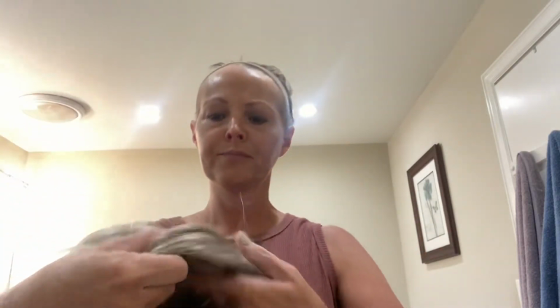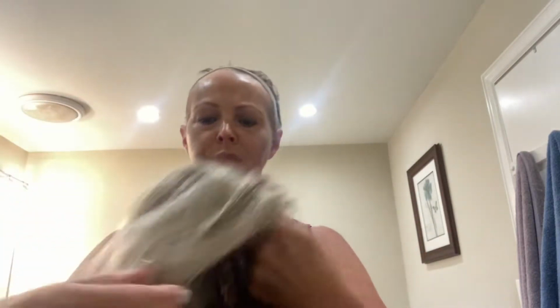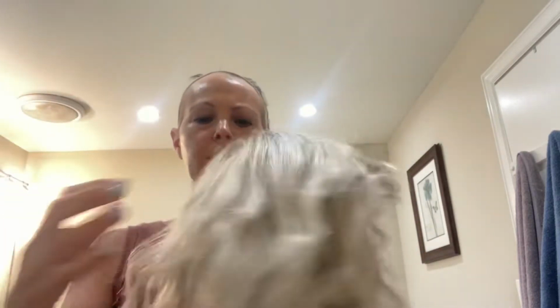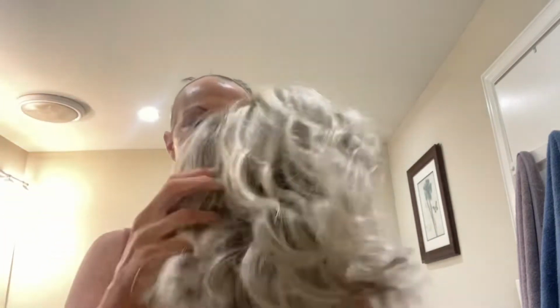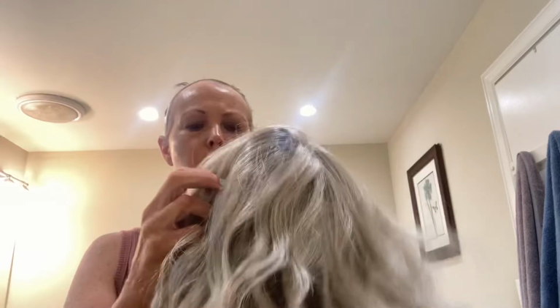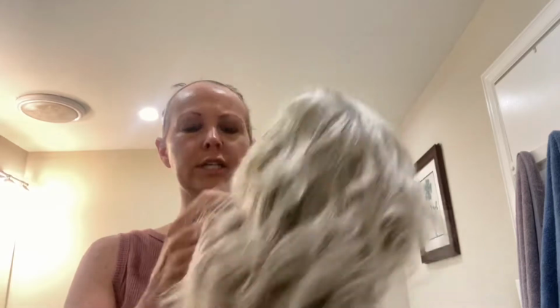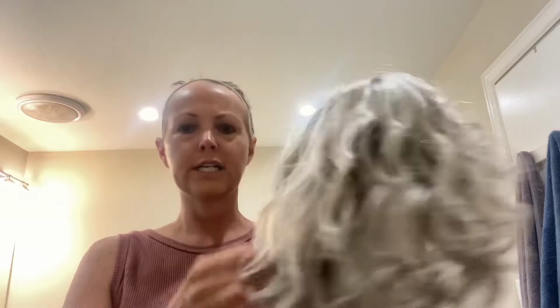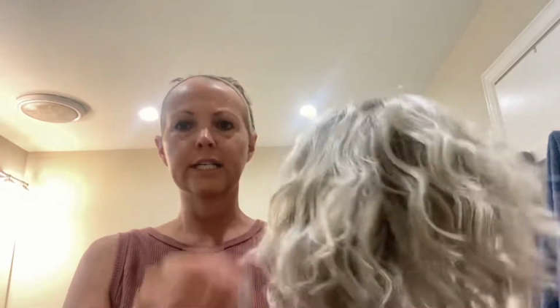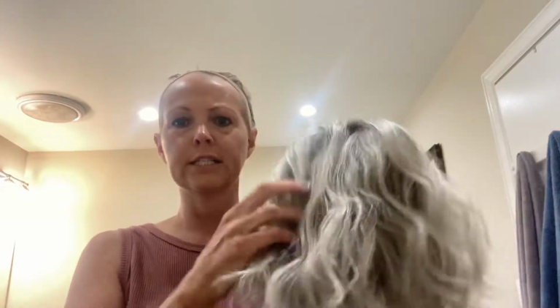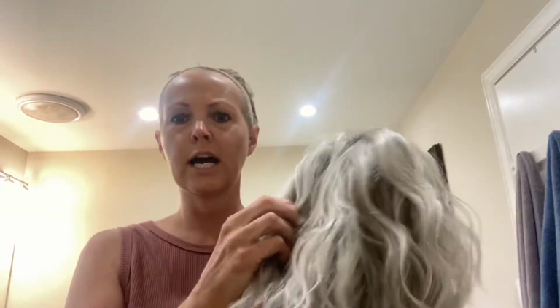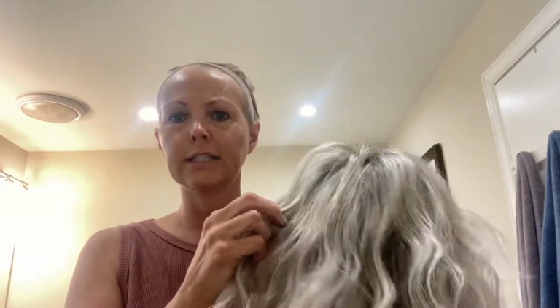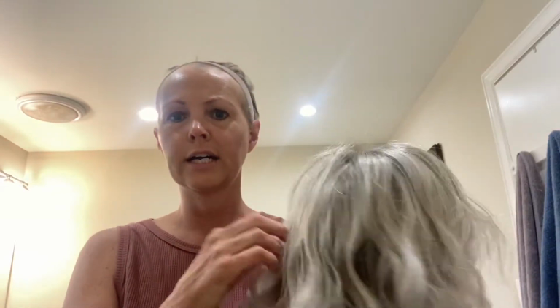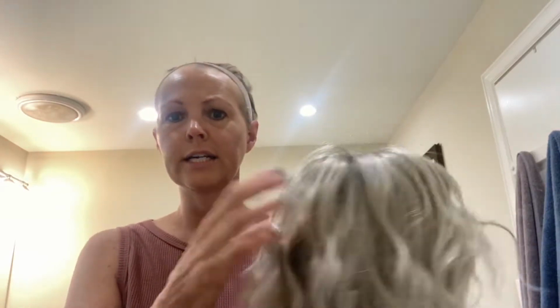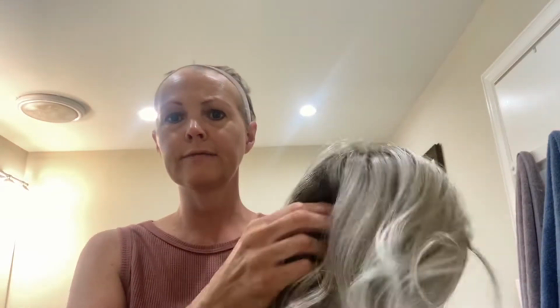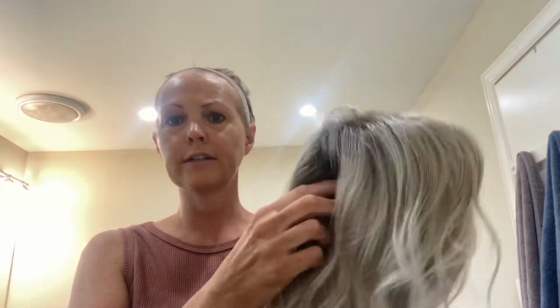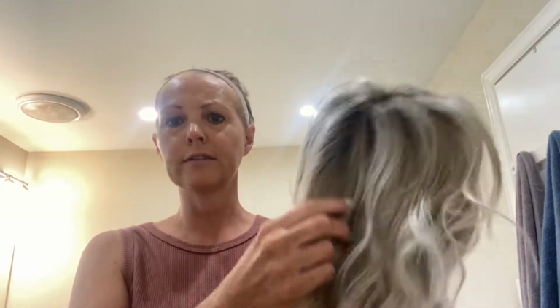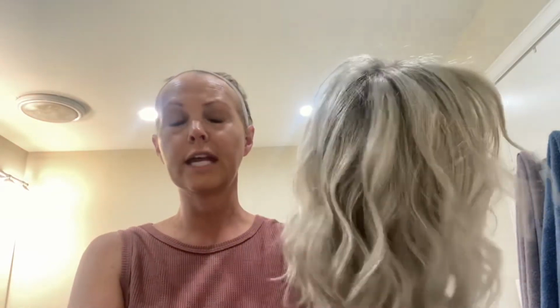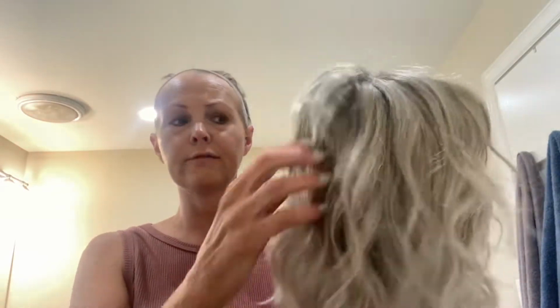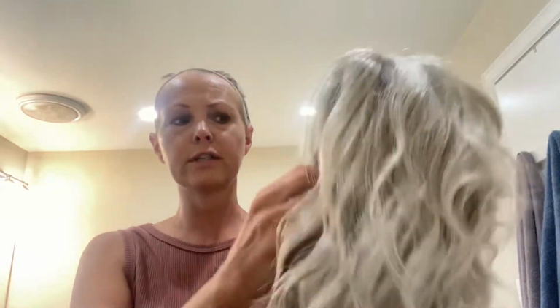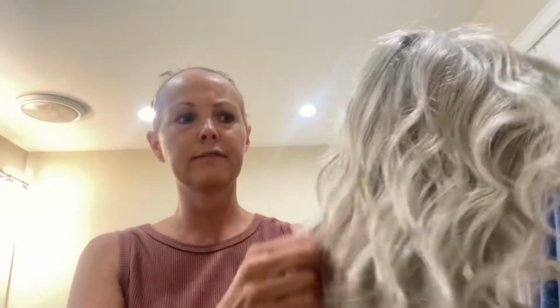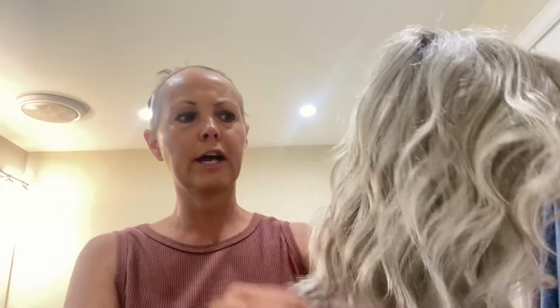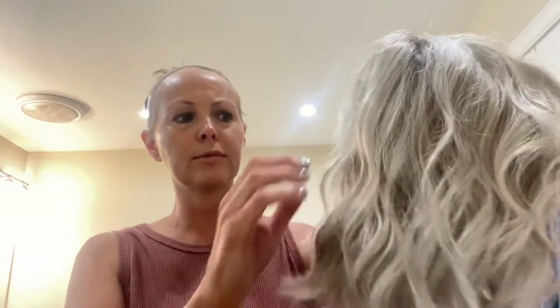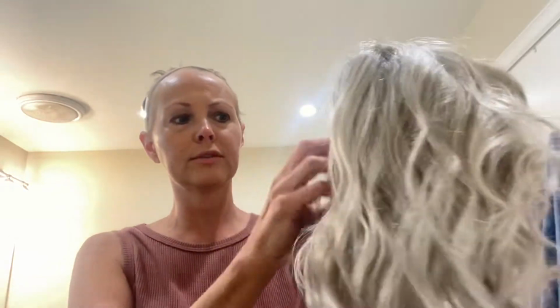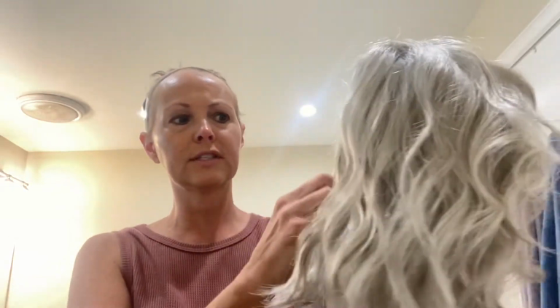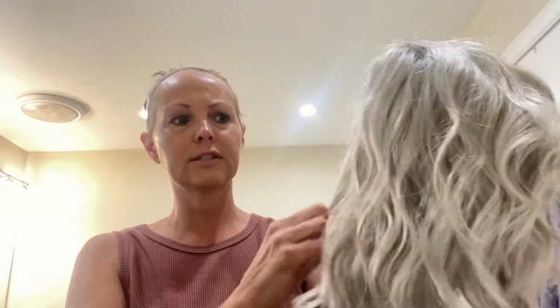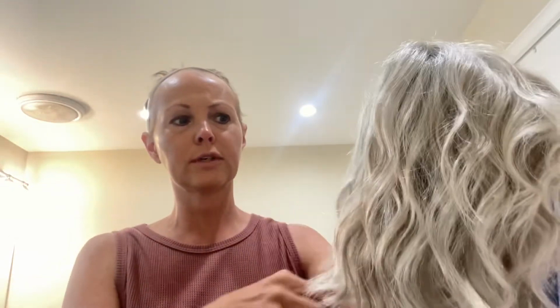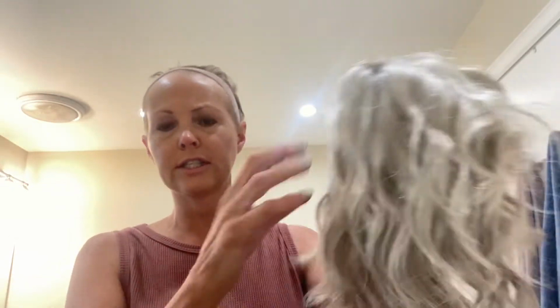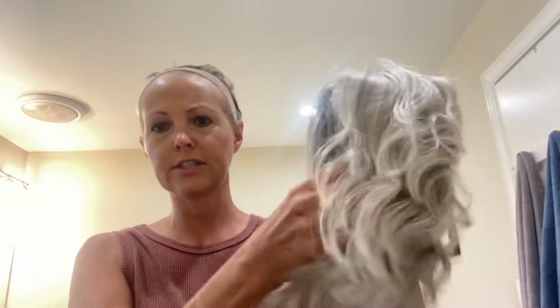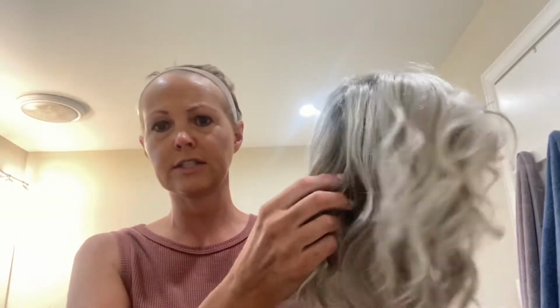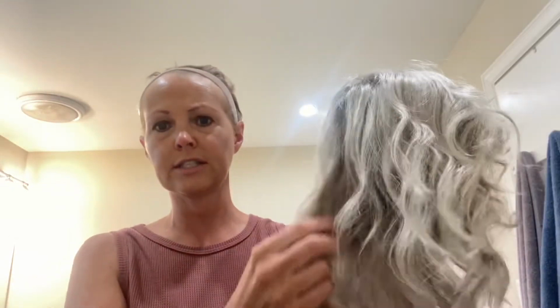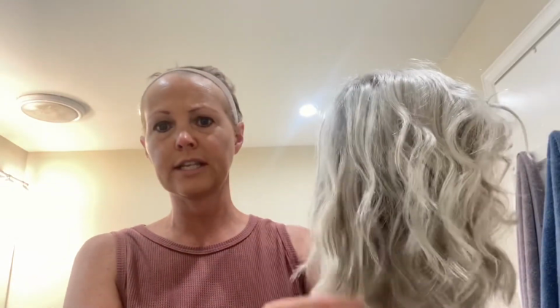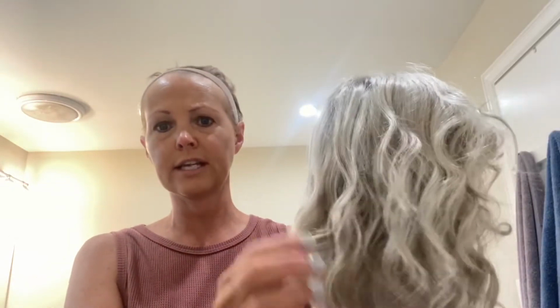This one is not heat friendly fibers — this is strictly just the synthetic.